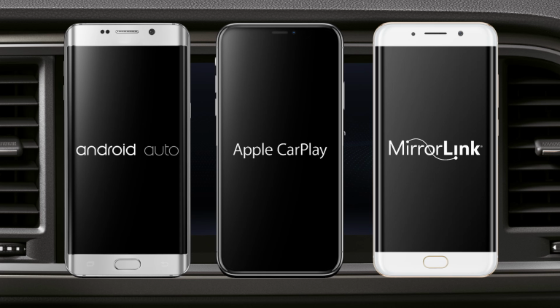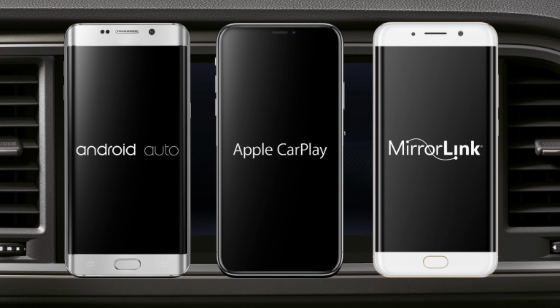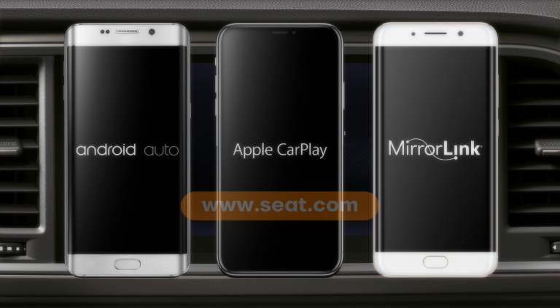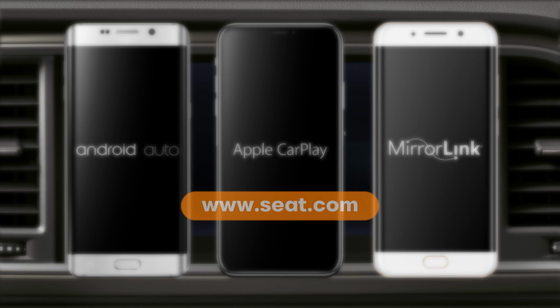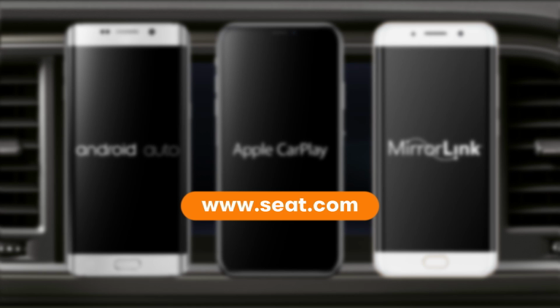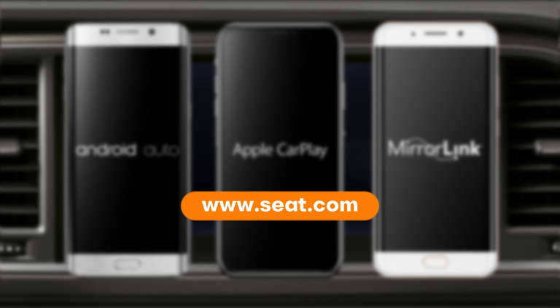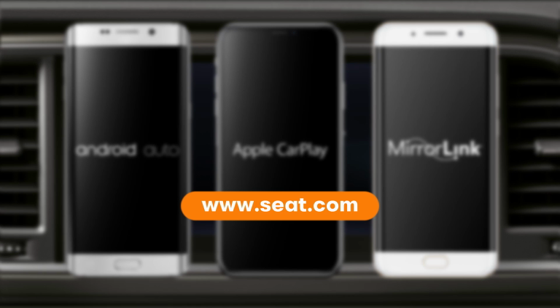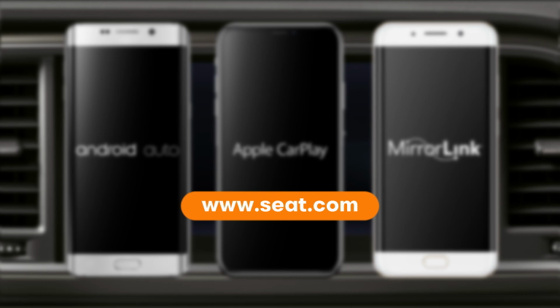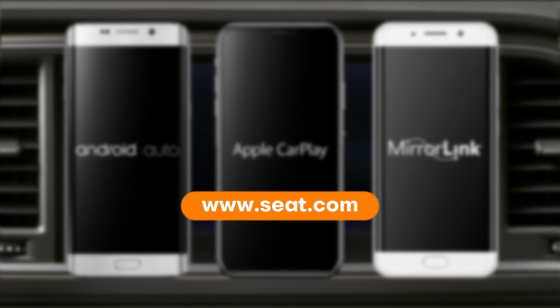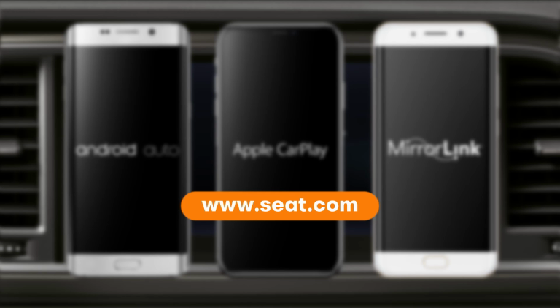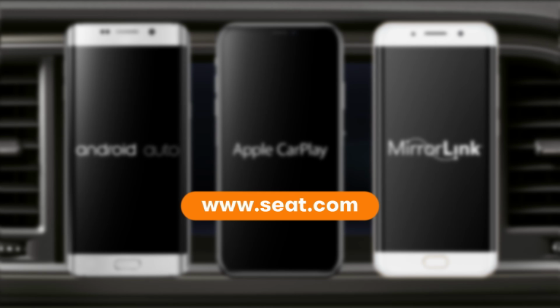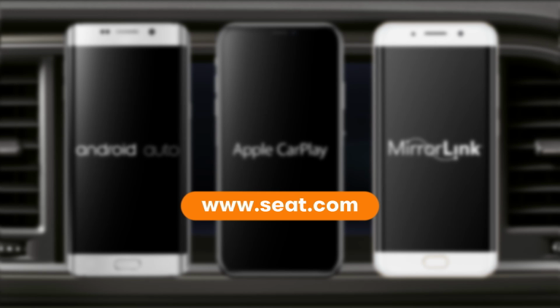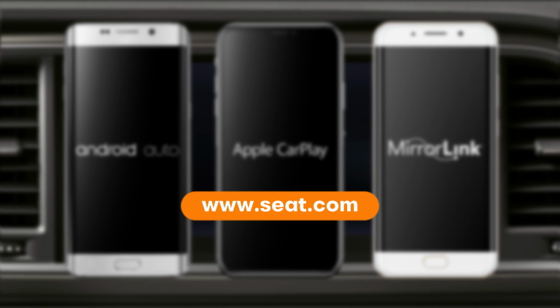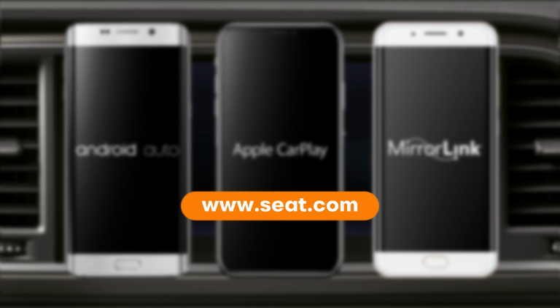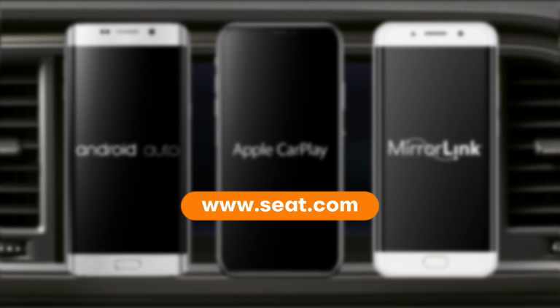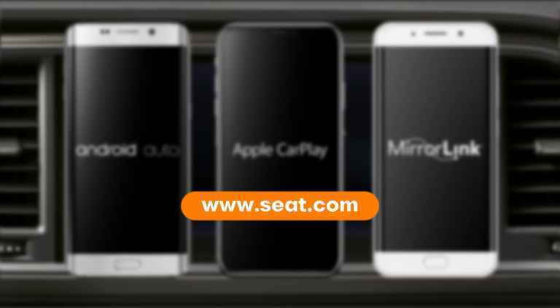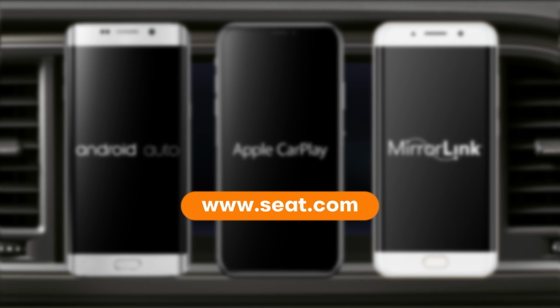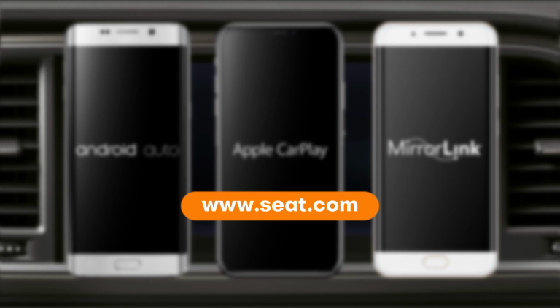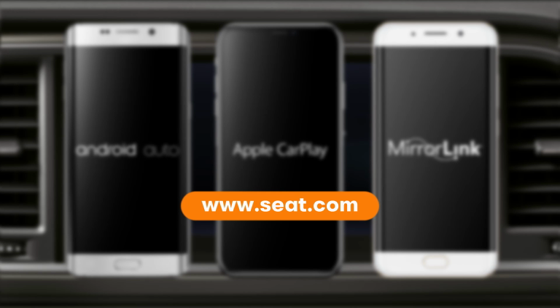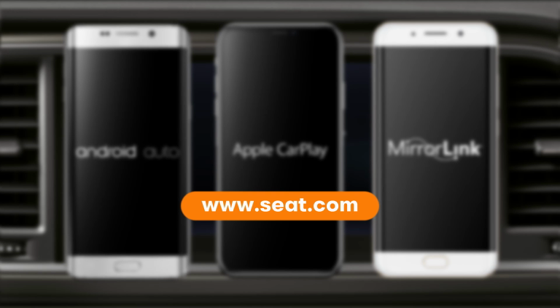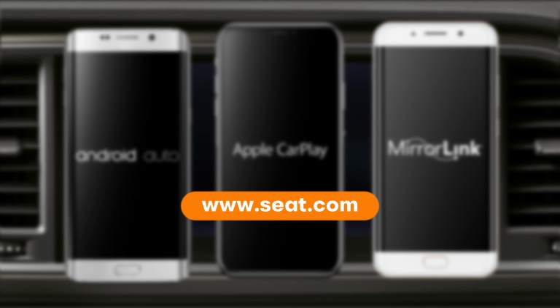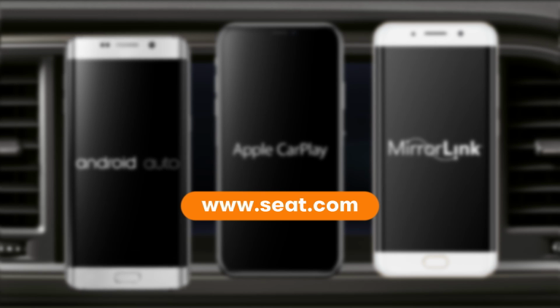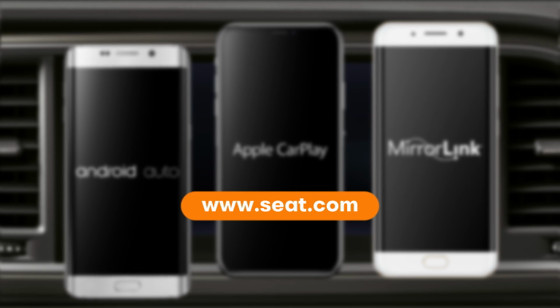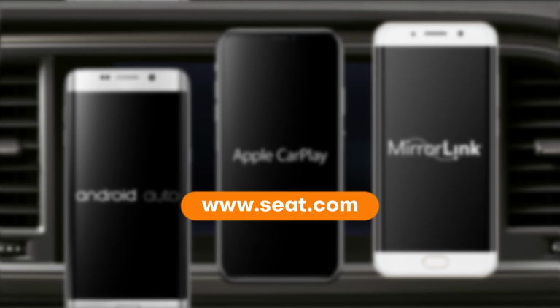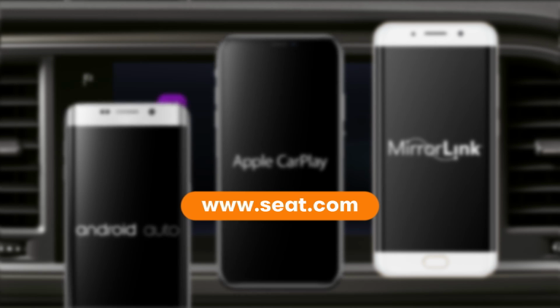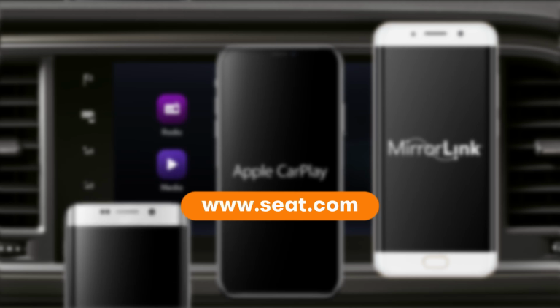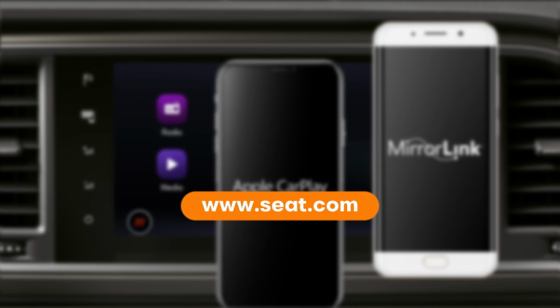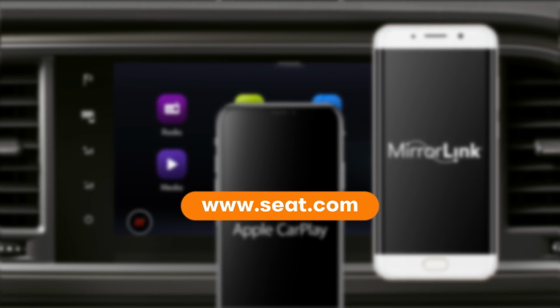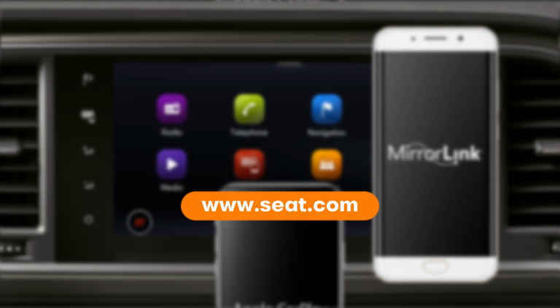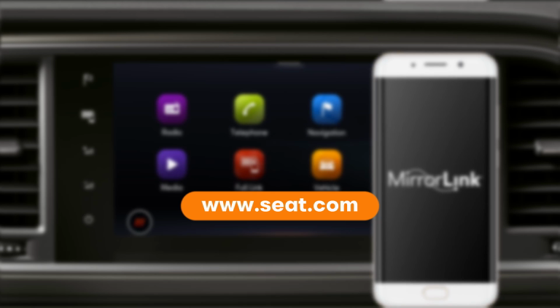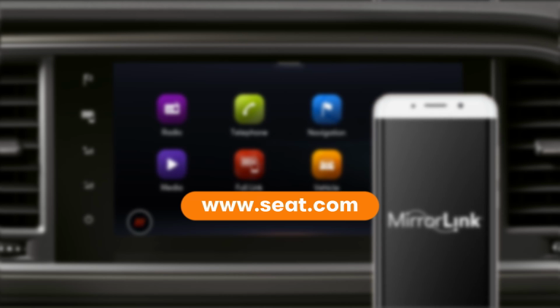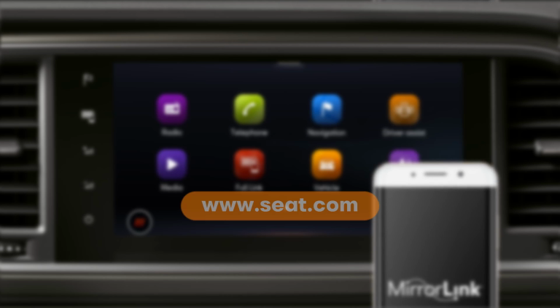You can find more information on the SEAT website, www.seat.com.